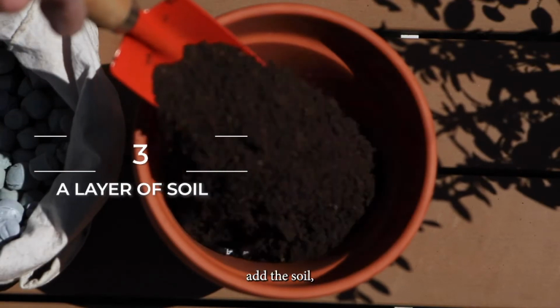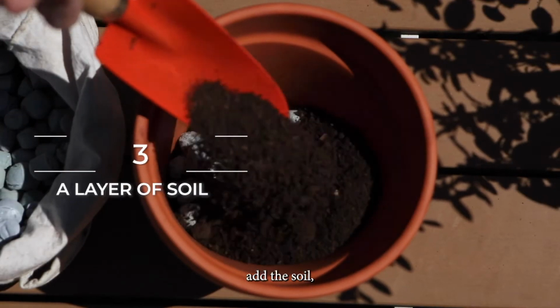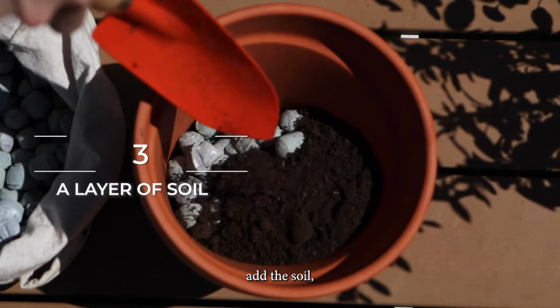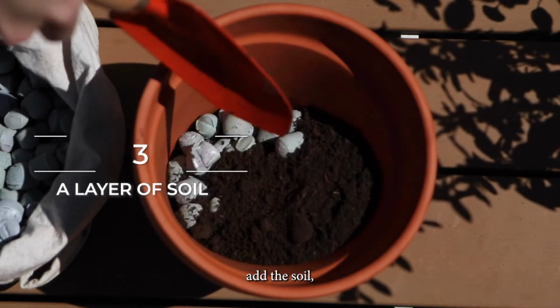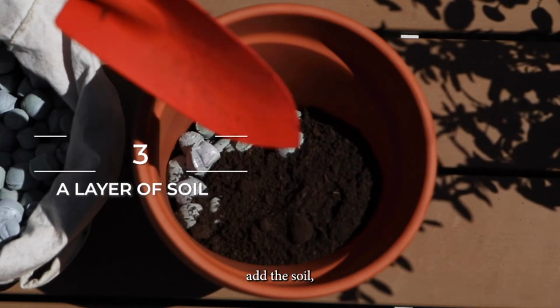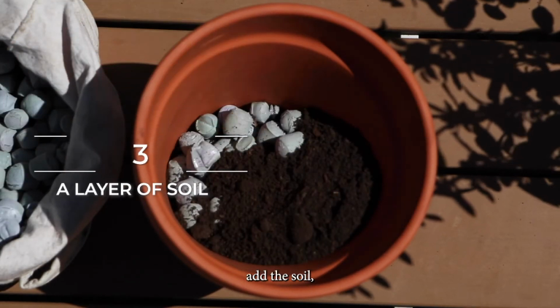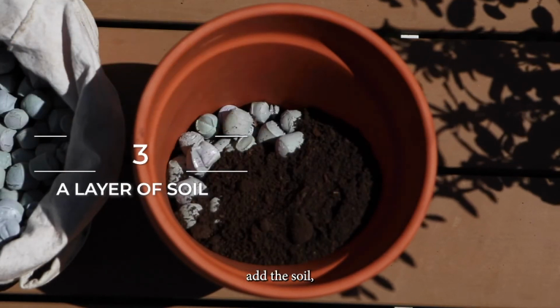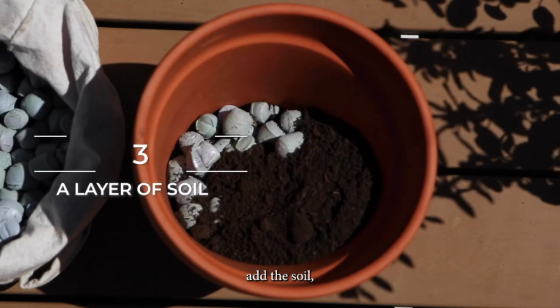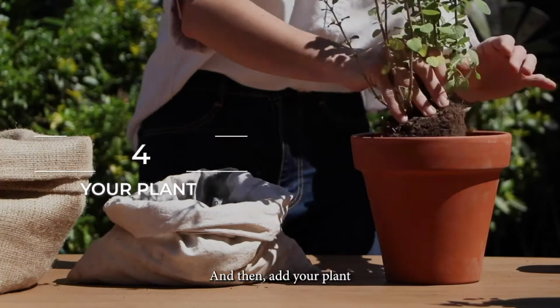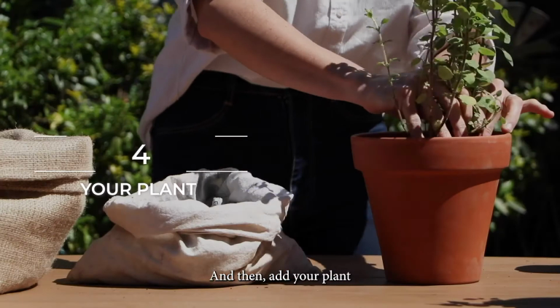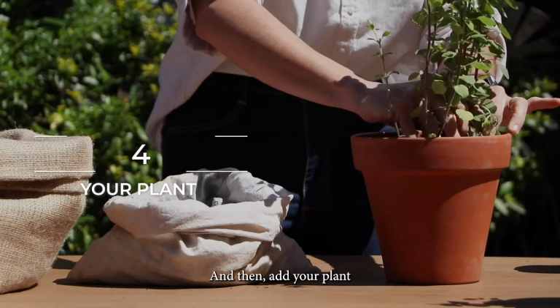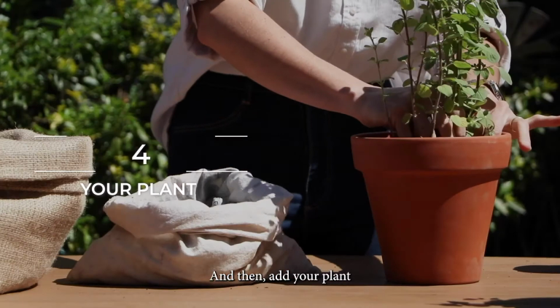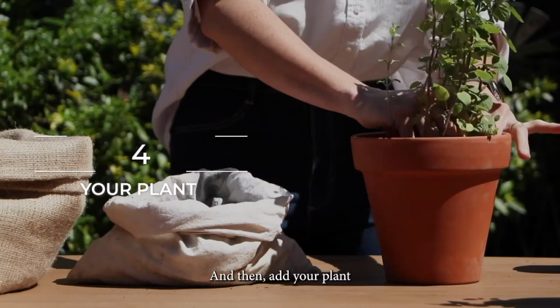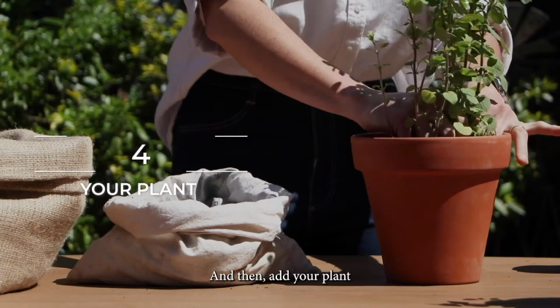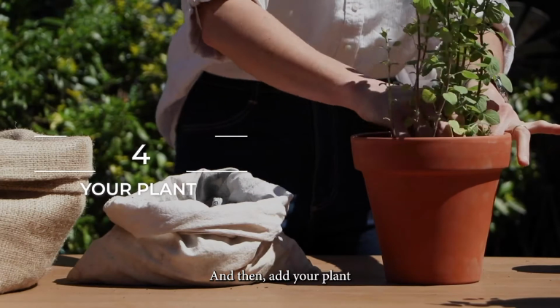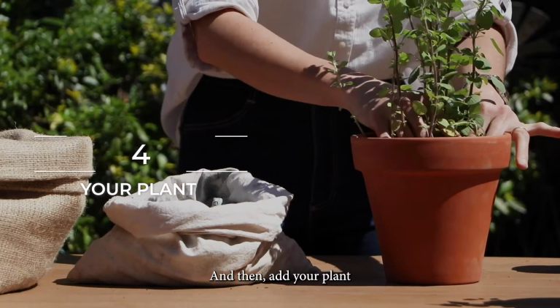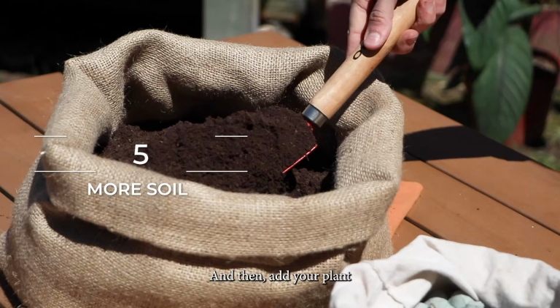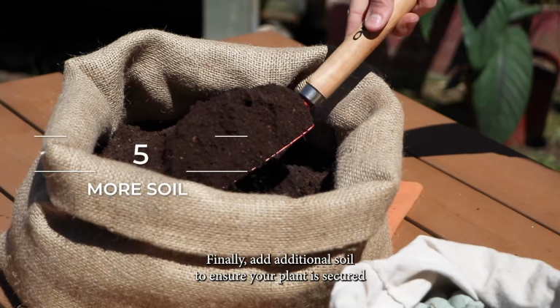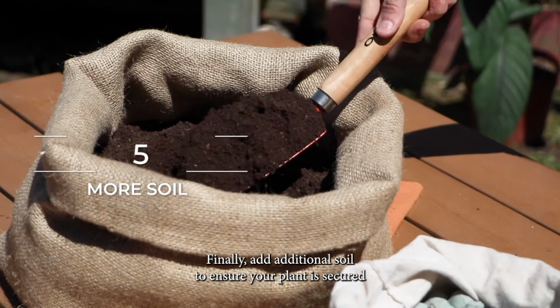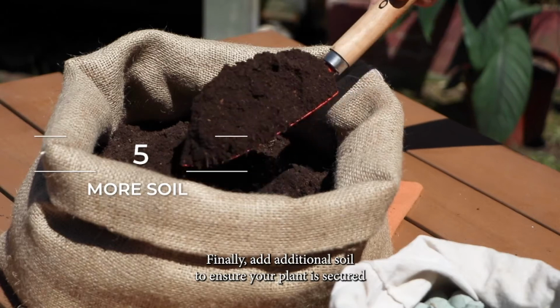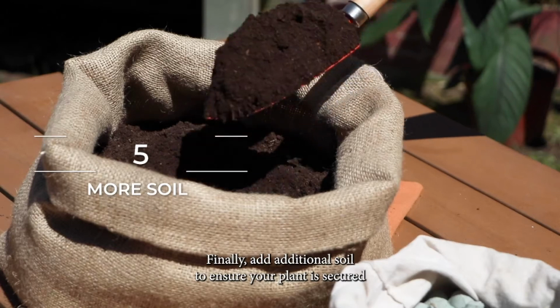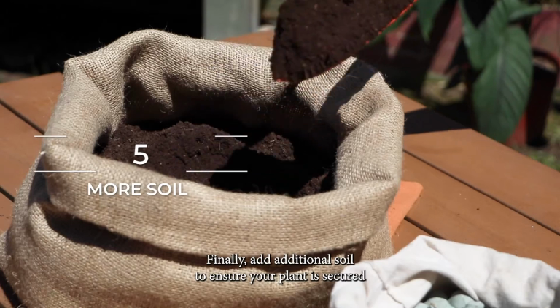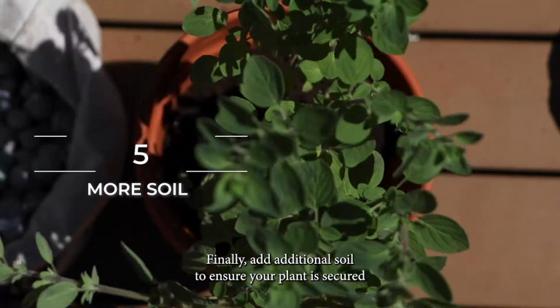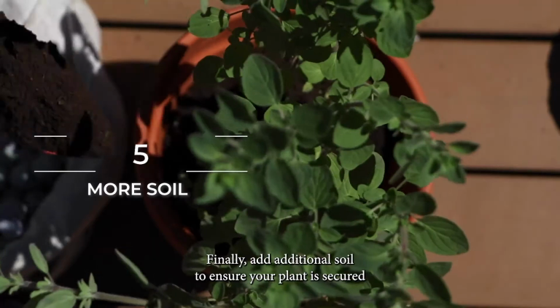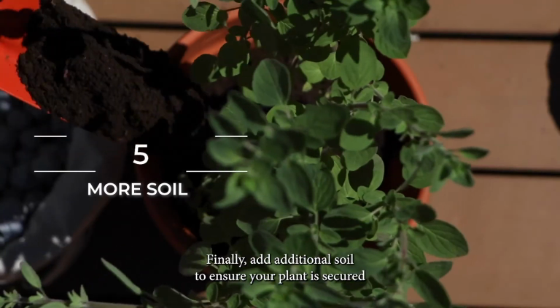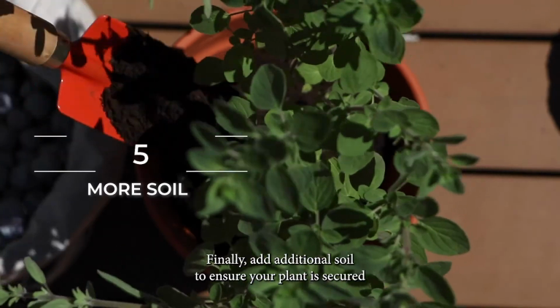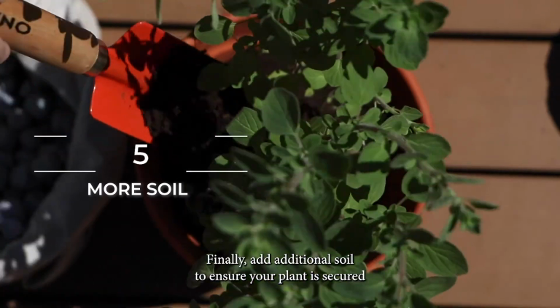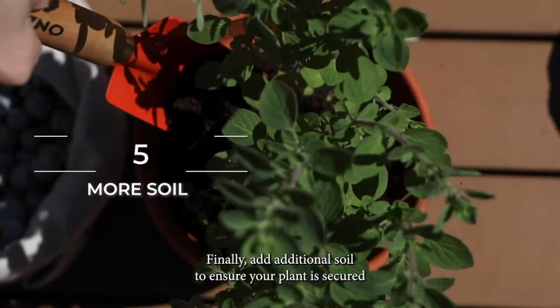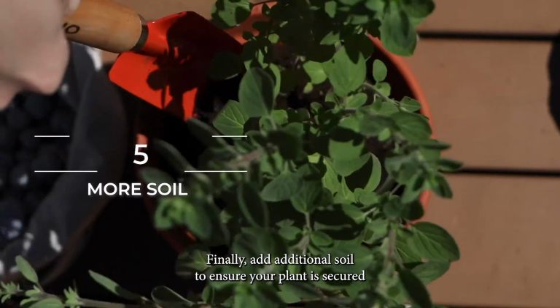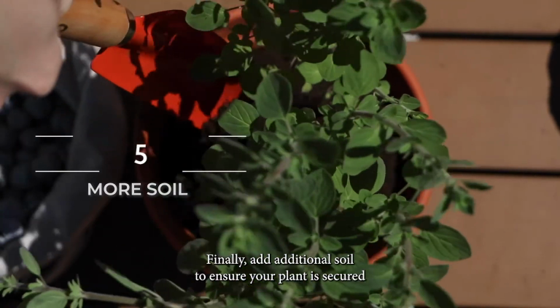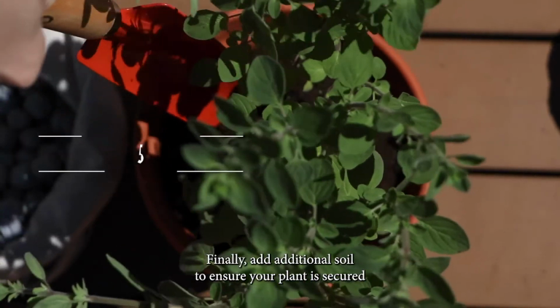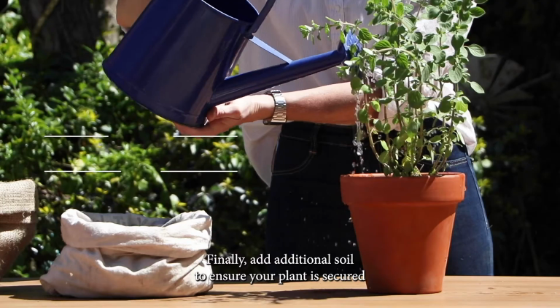Add the soil and then add your plant. Finally, add additional soil to ensure your plant is secure.